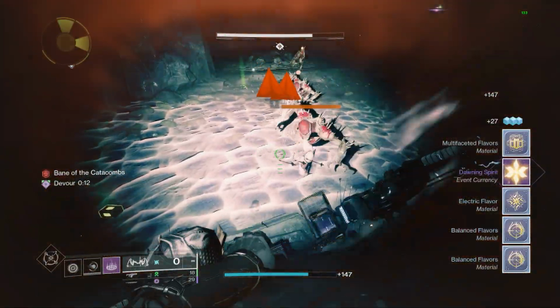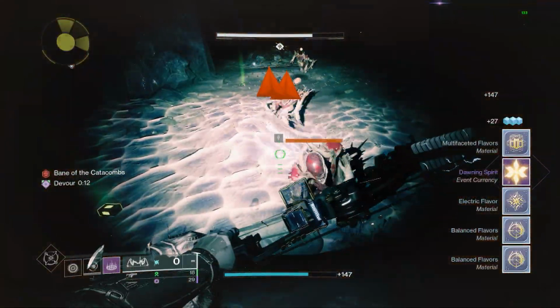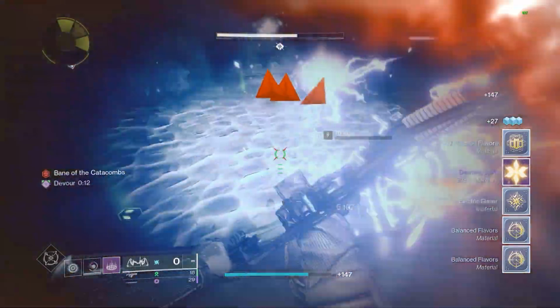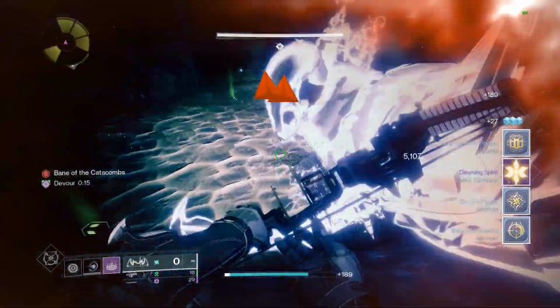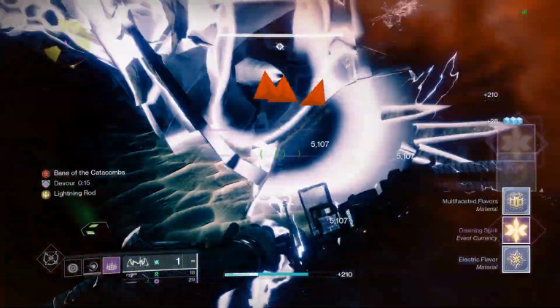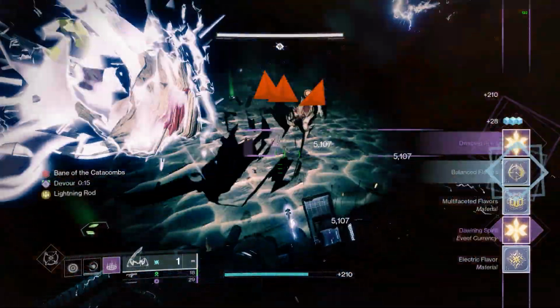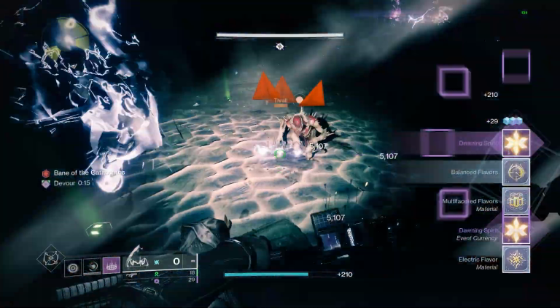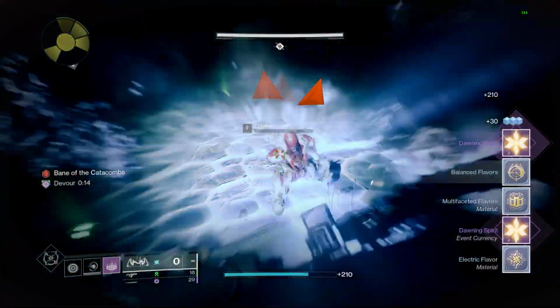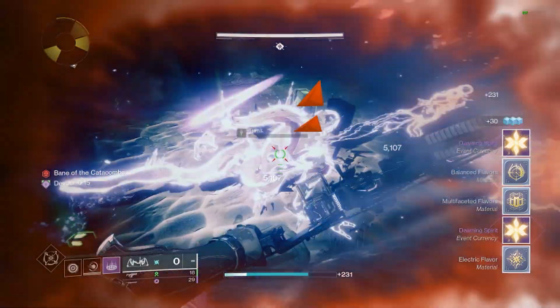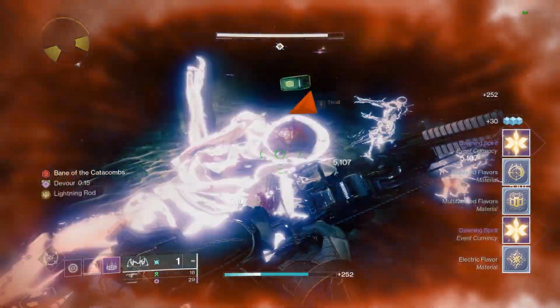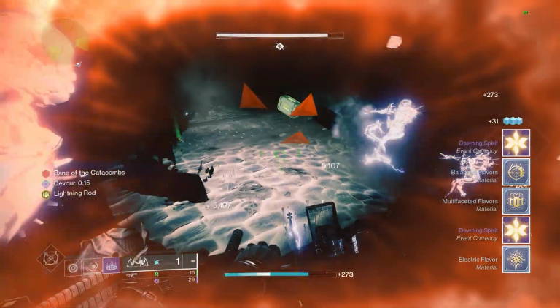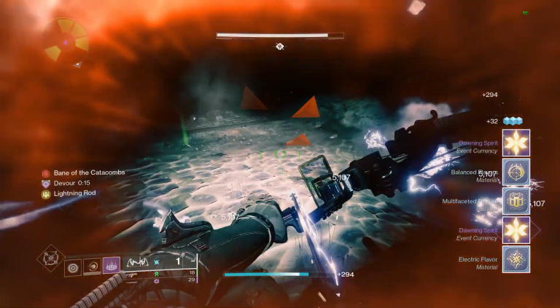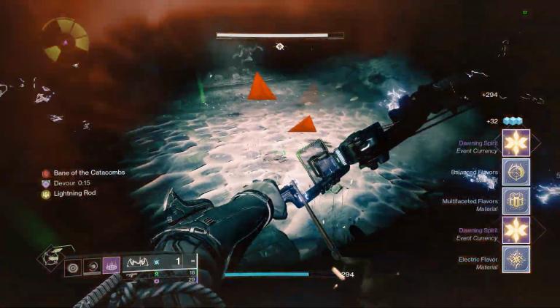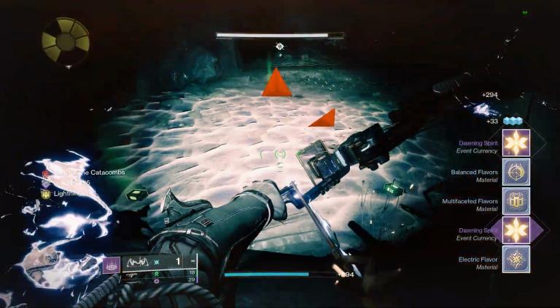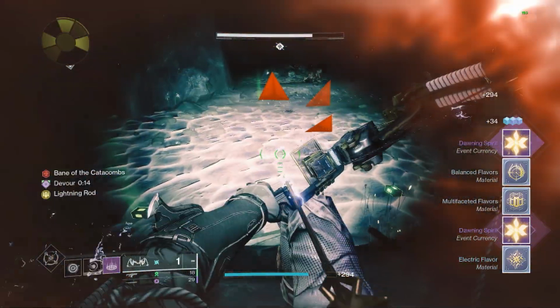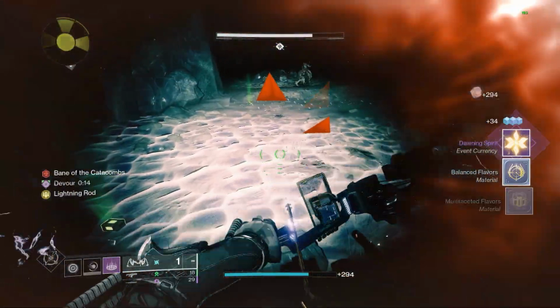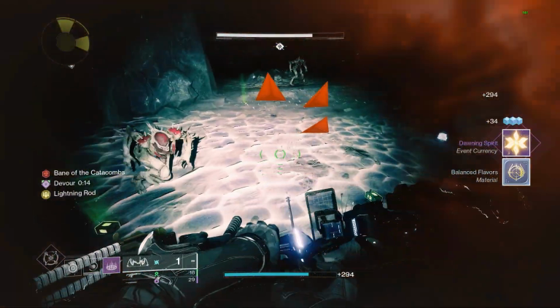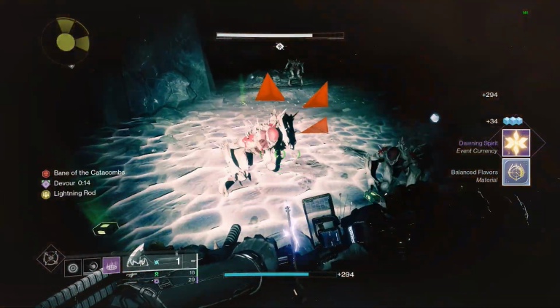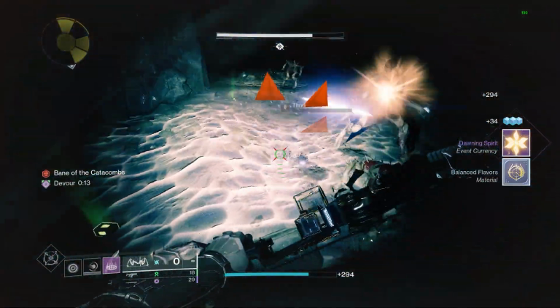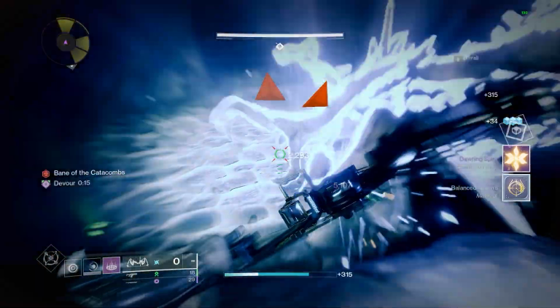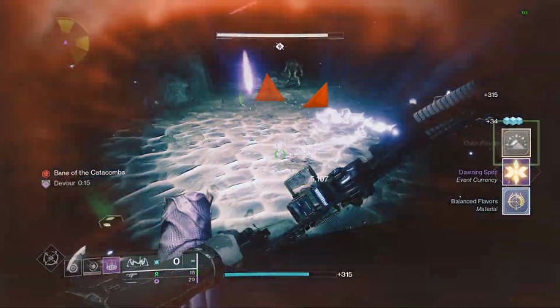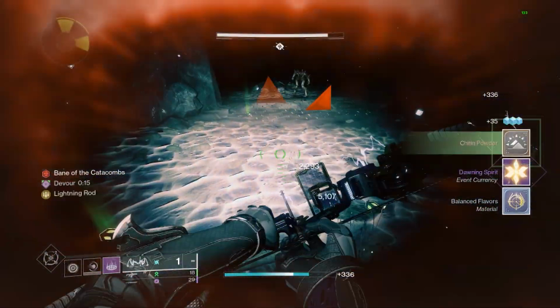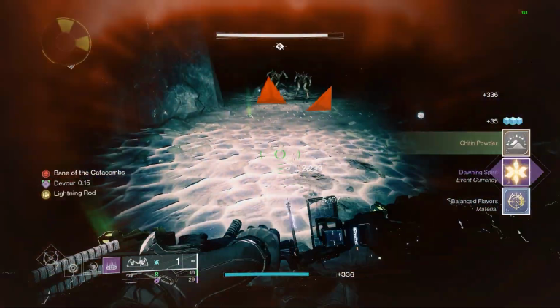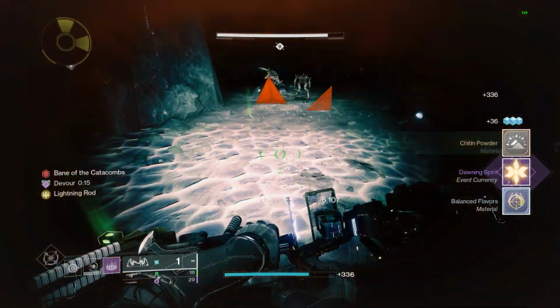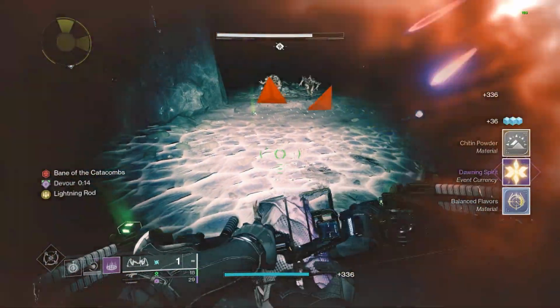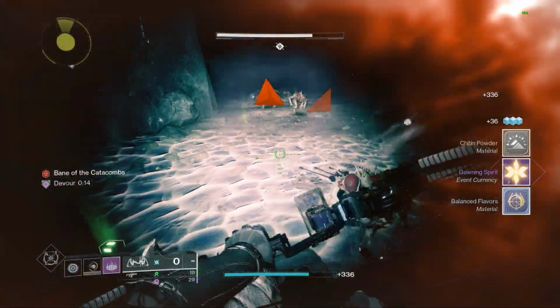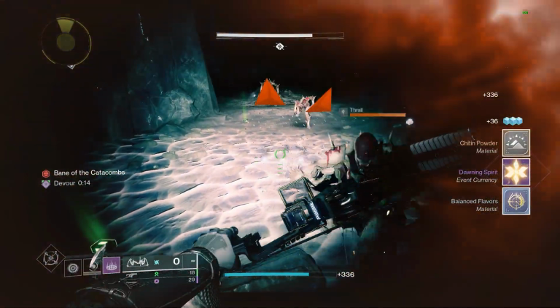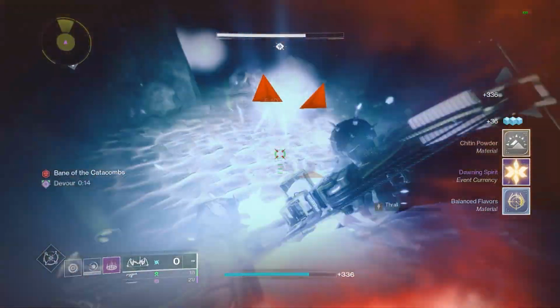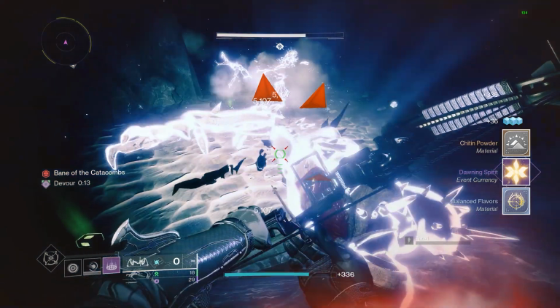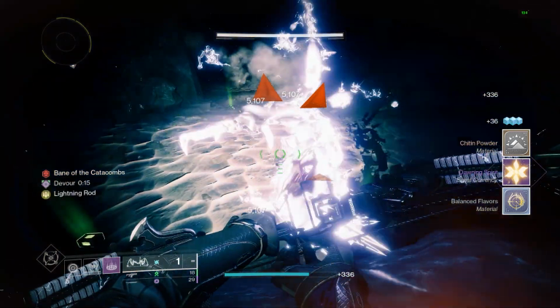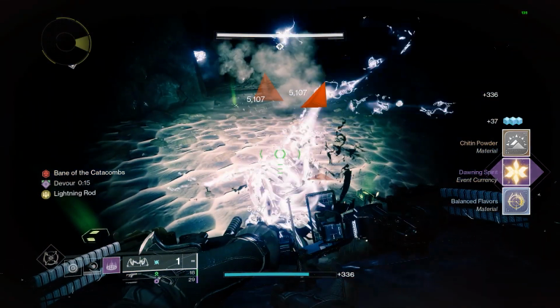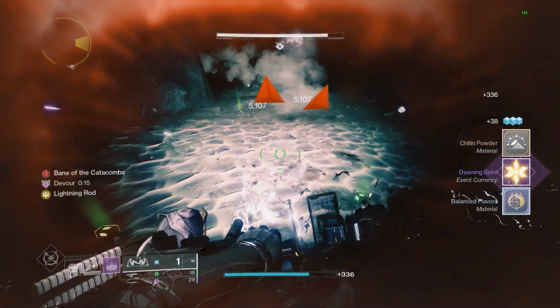This will generate Electric Flavoring and Chitten Powder, along with Balanced Flavors and some other ingredients as well.